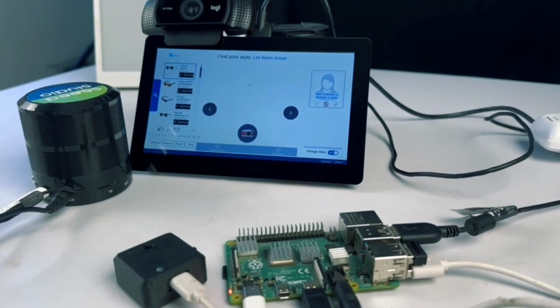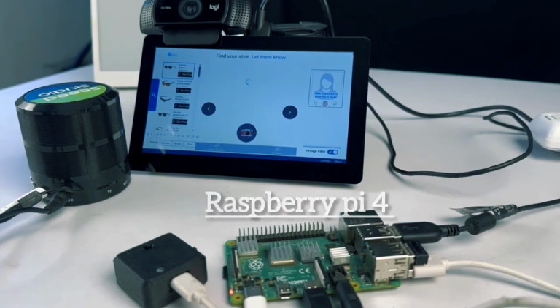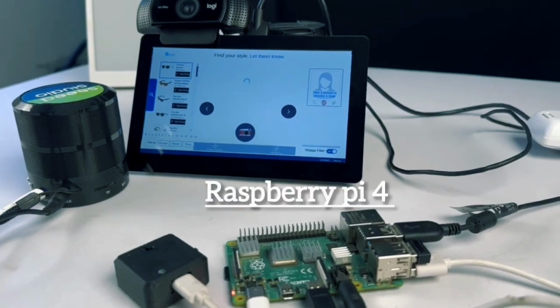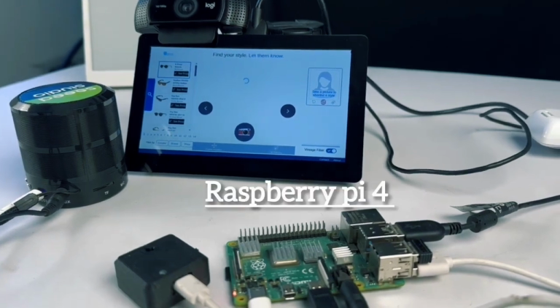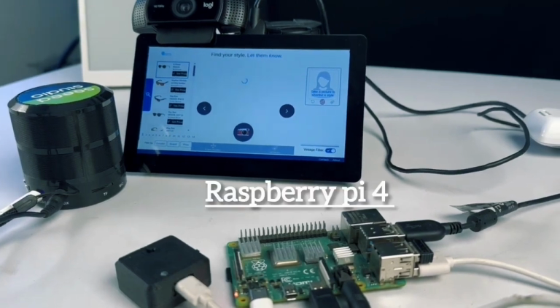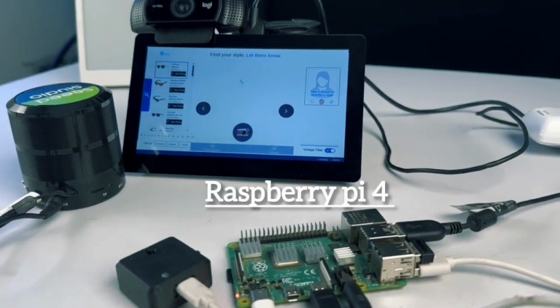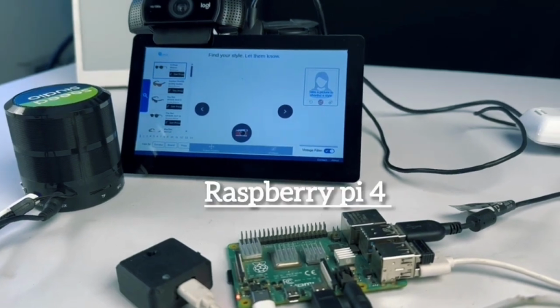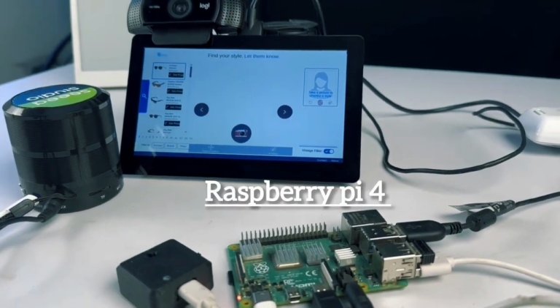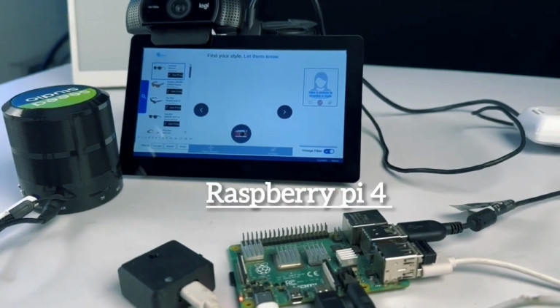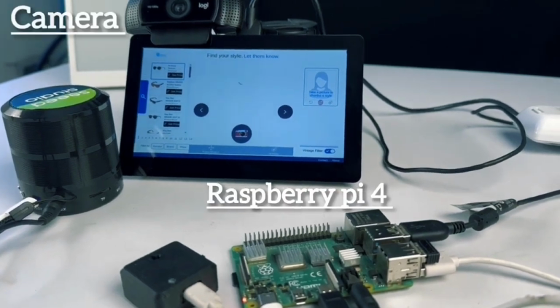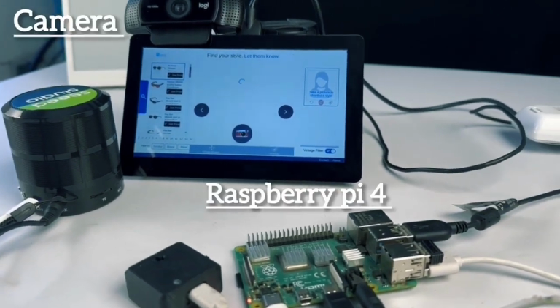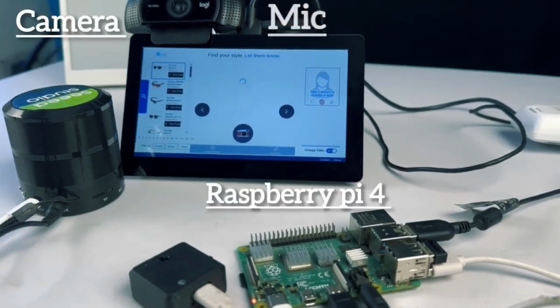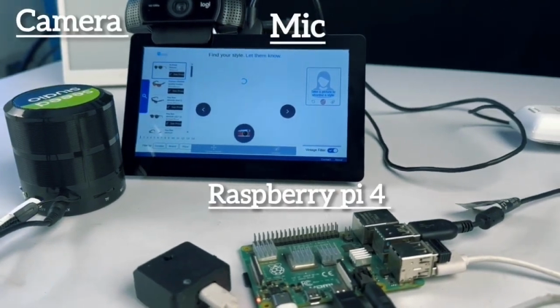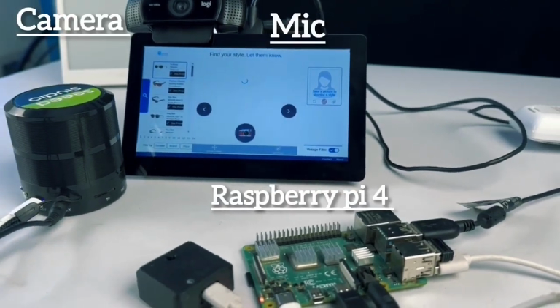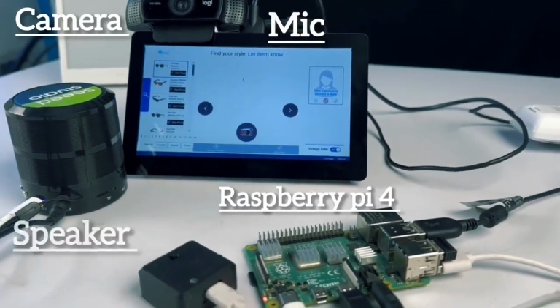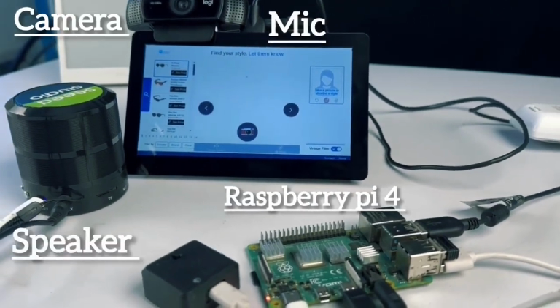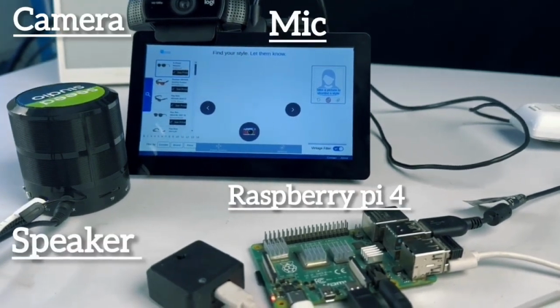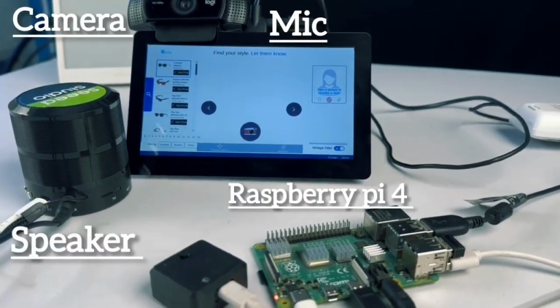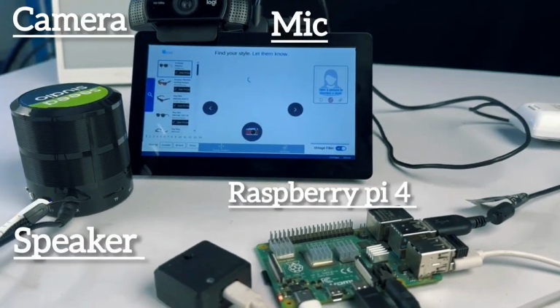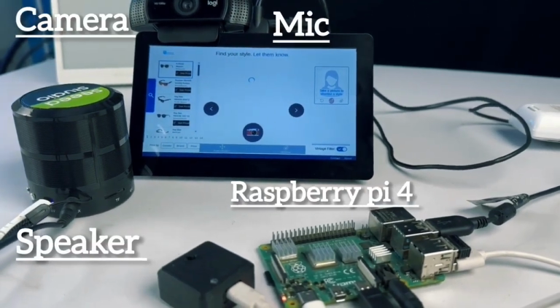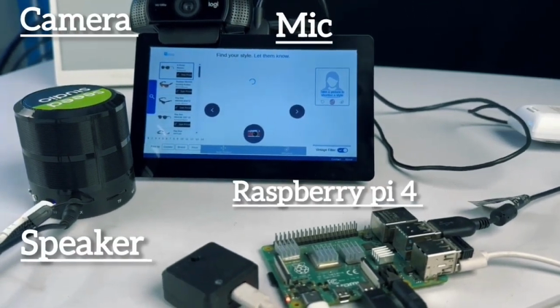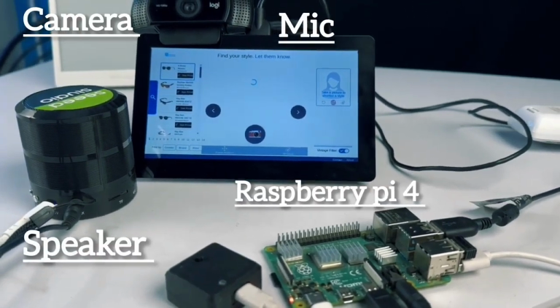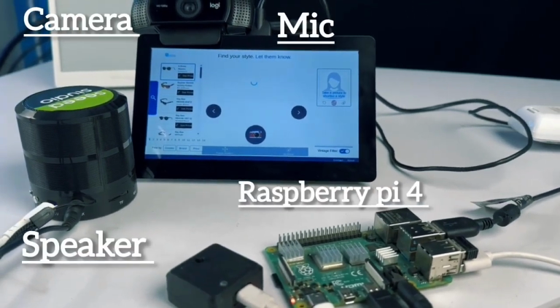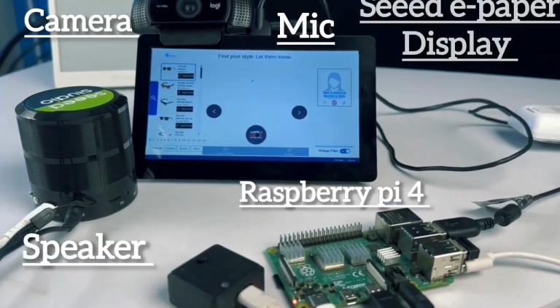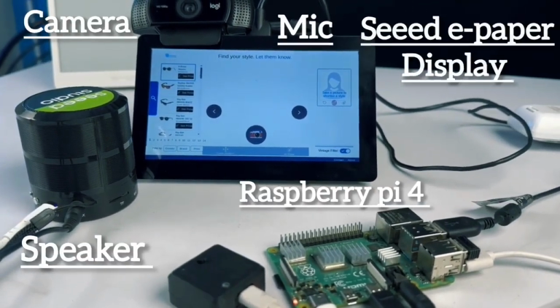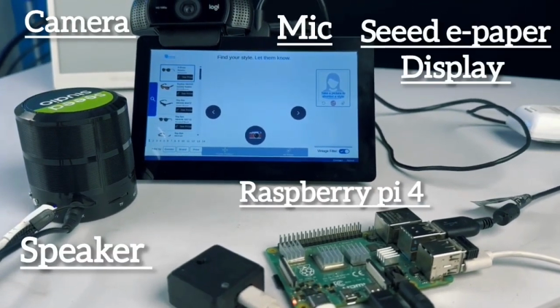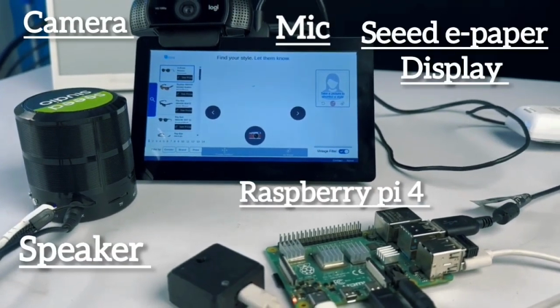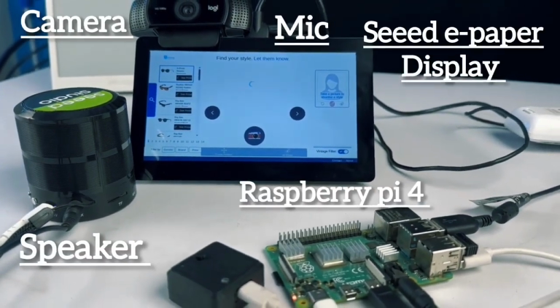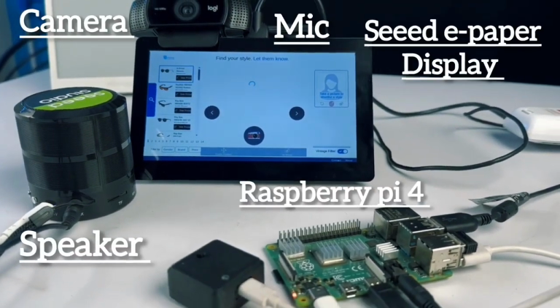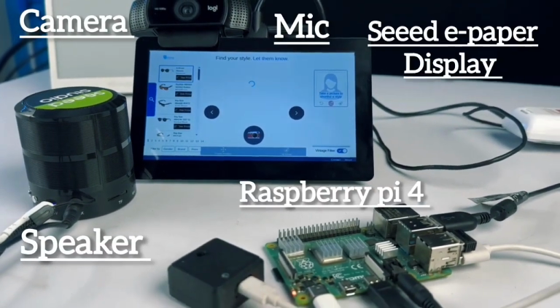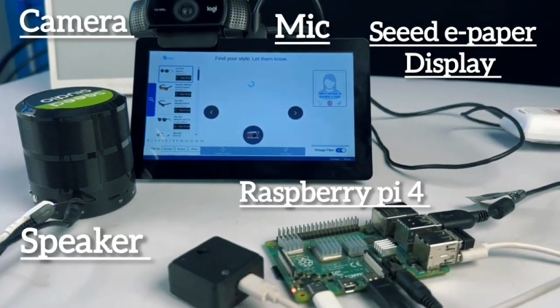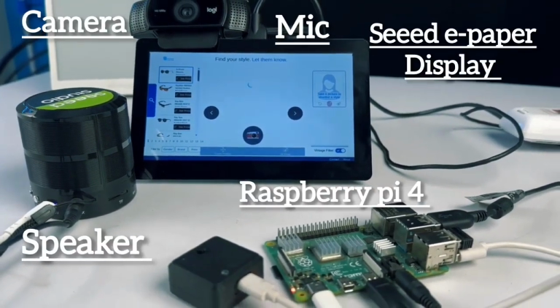Built with Raspberry Pi, camera, mic, speaker, Shao C3, and Seed's e-paper display.